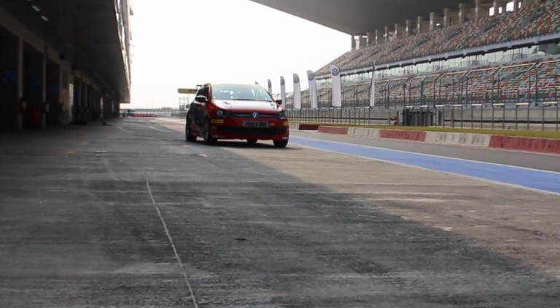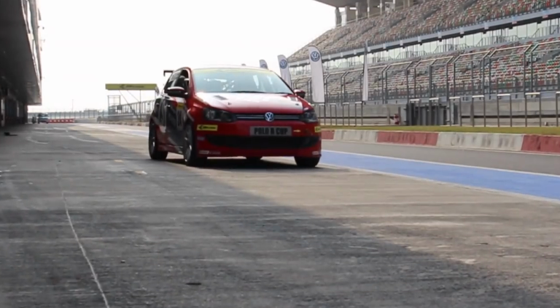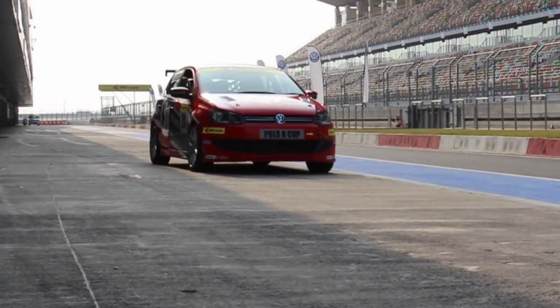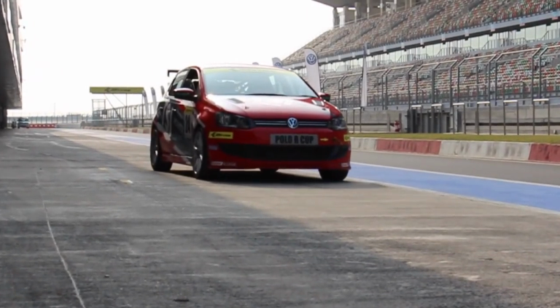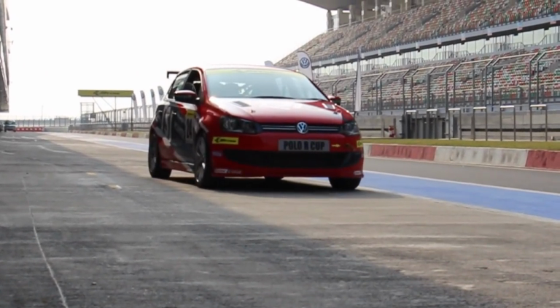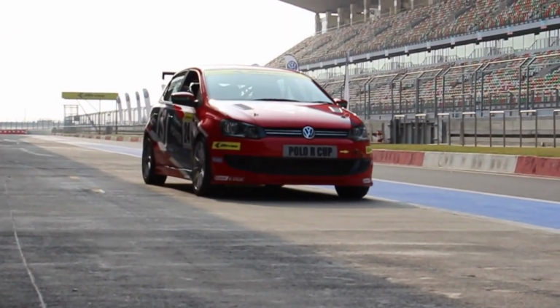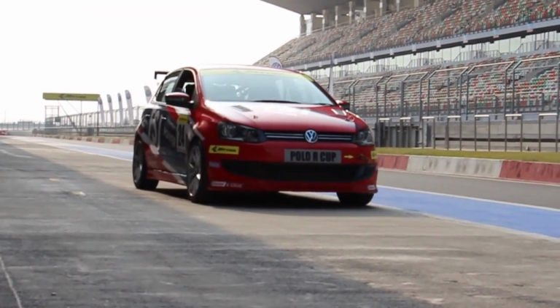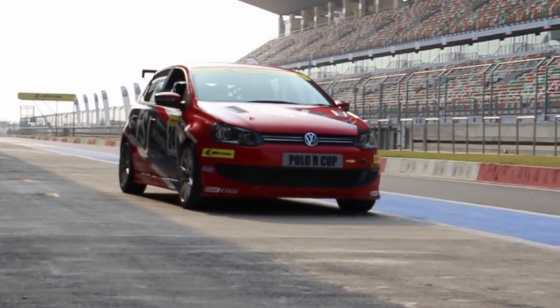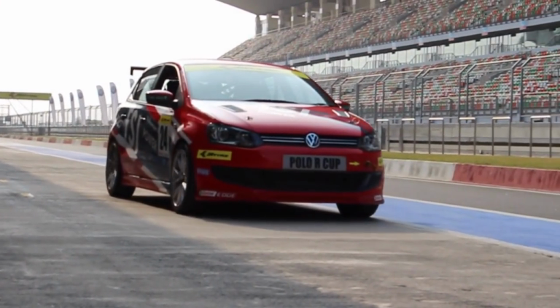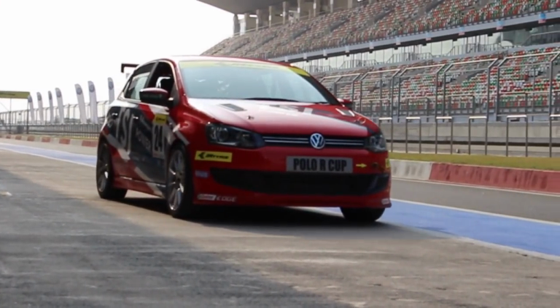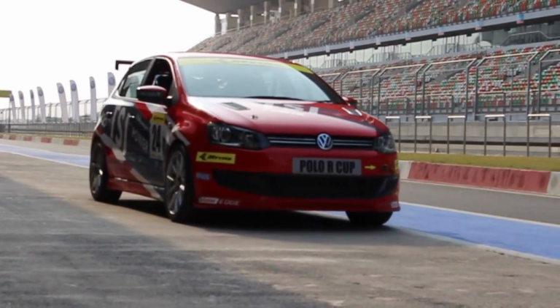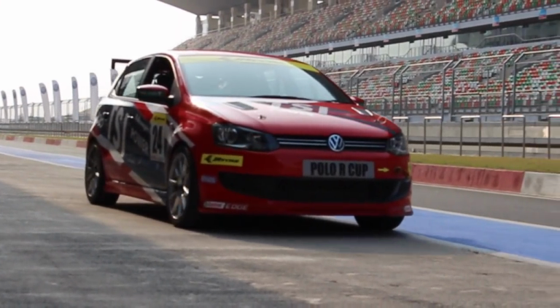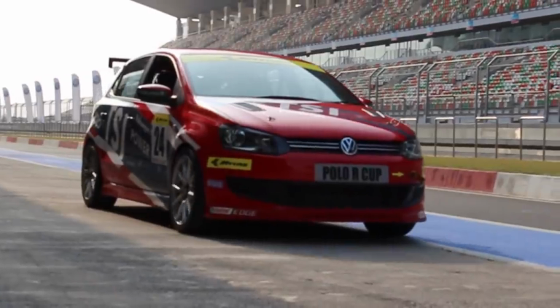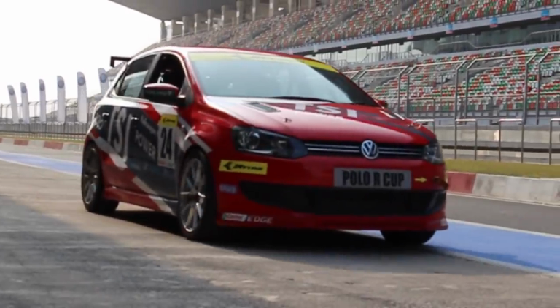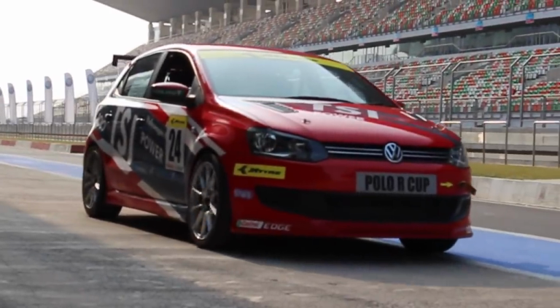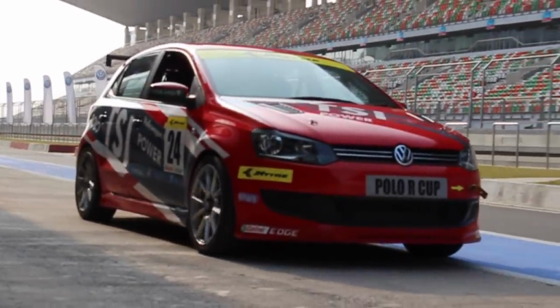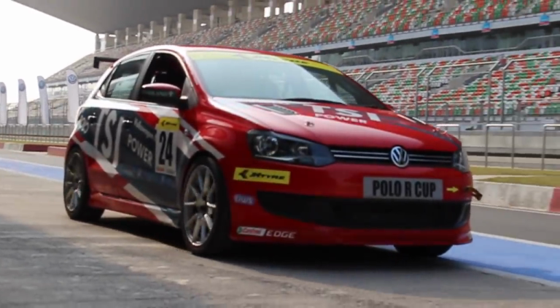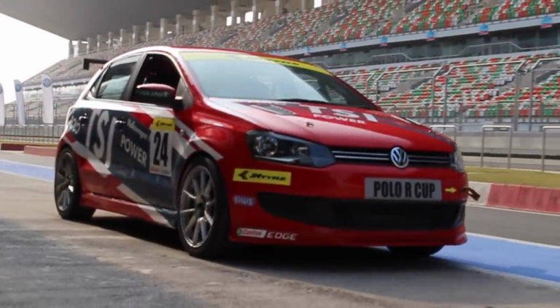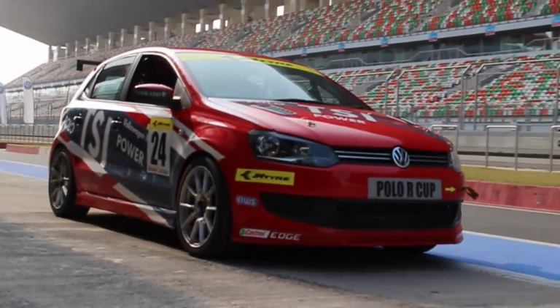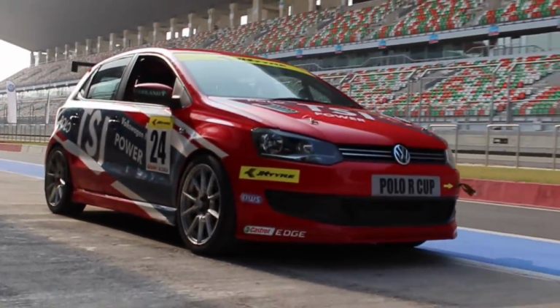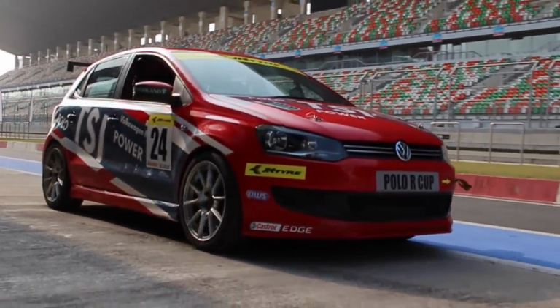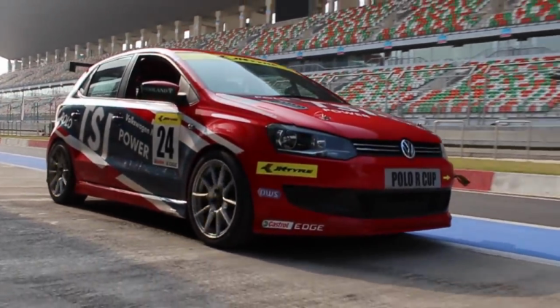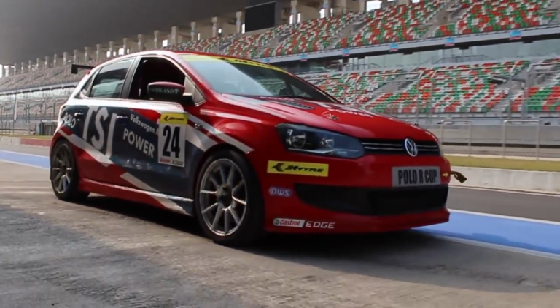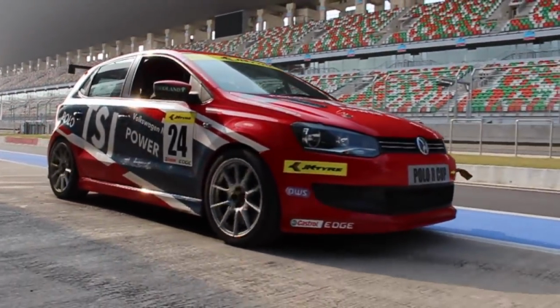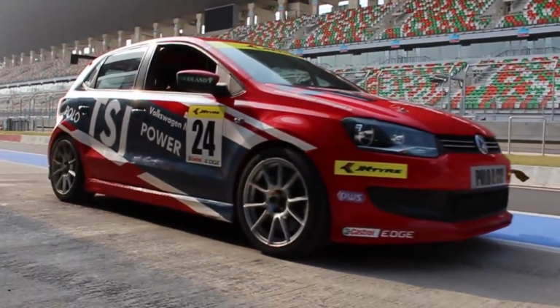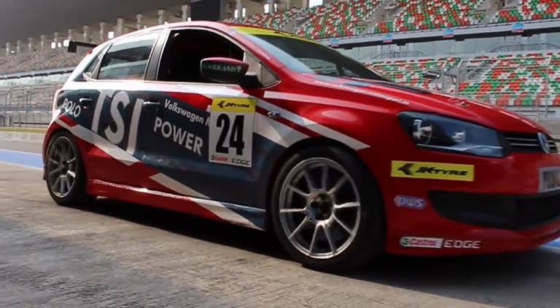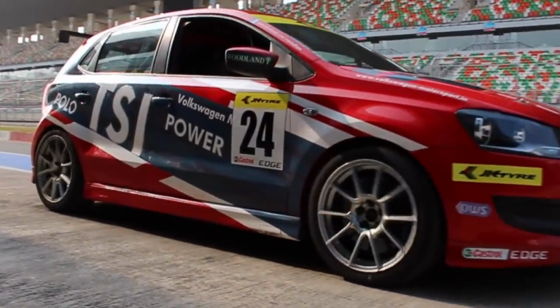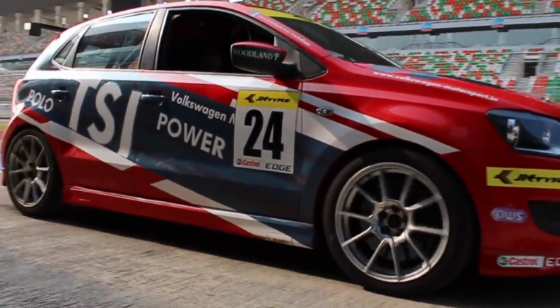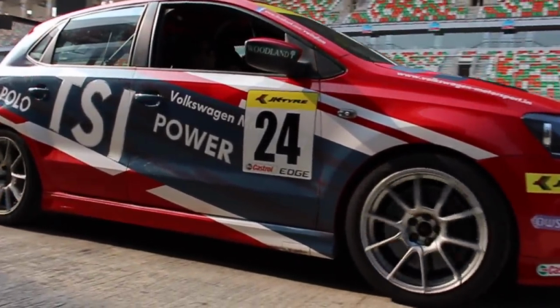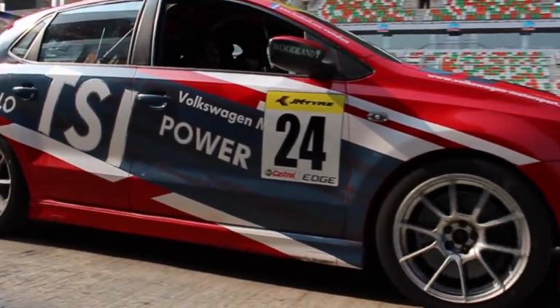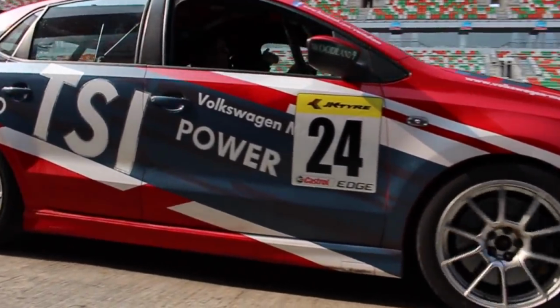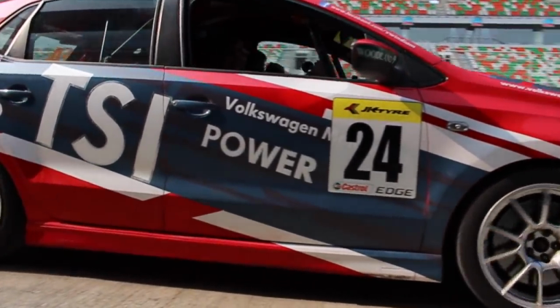And Volkswagen, if you are watching this, please get such a car on board.